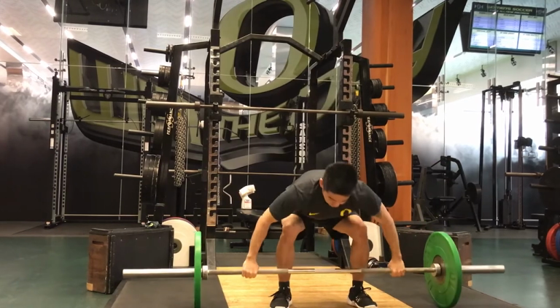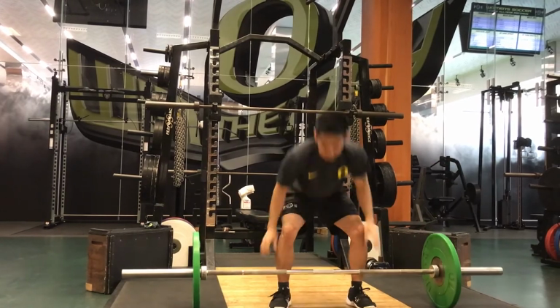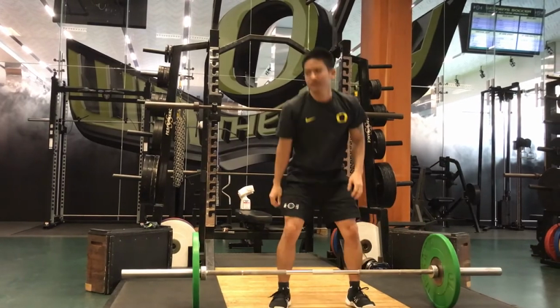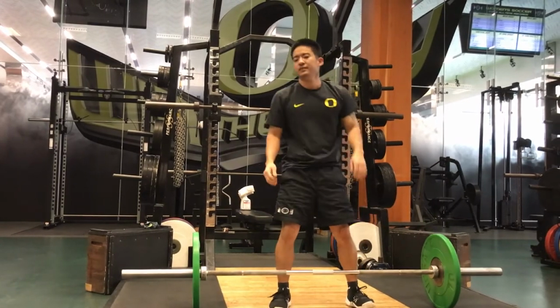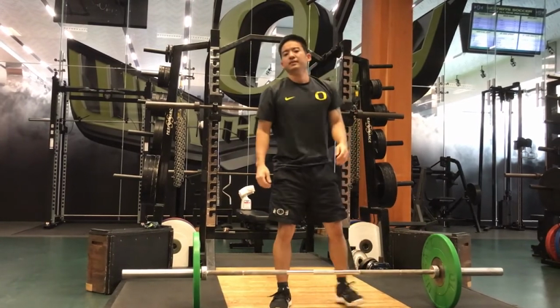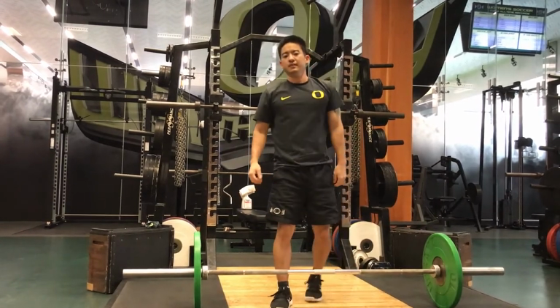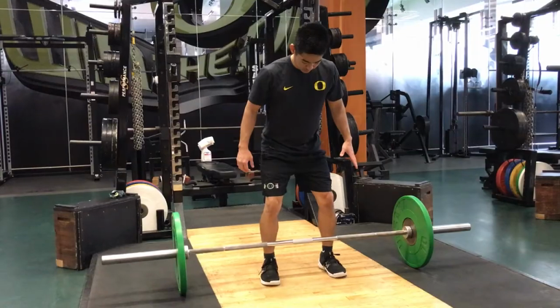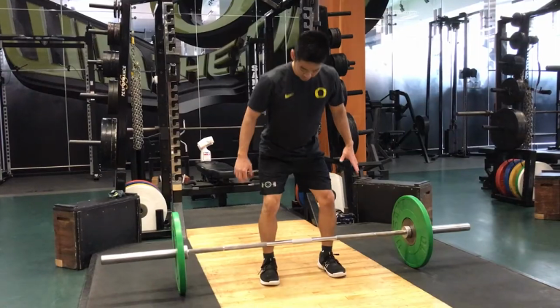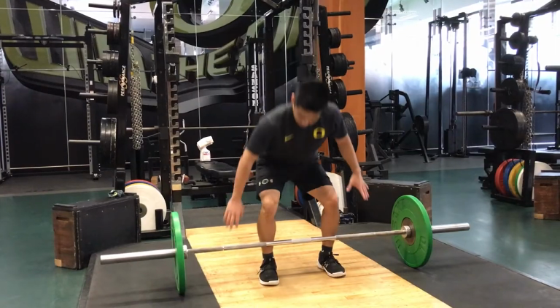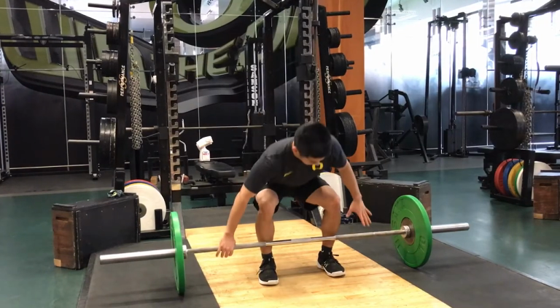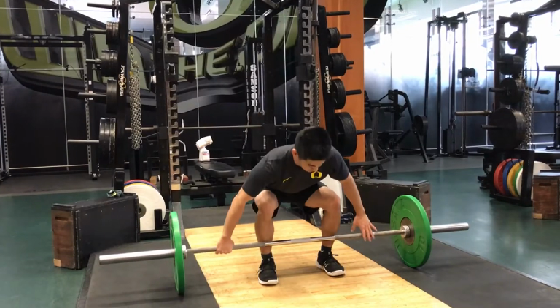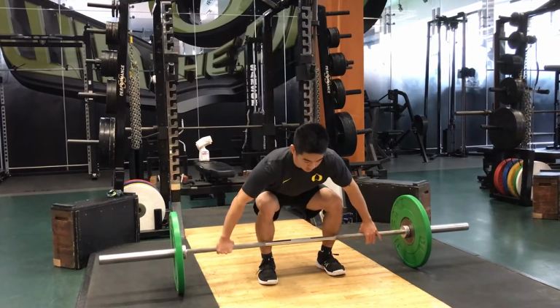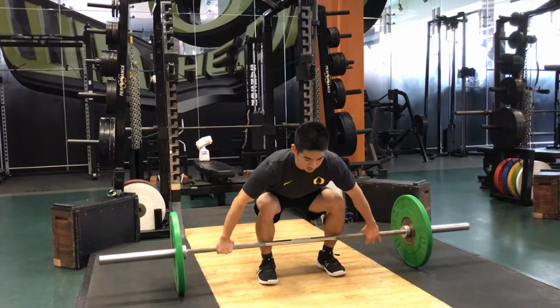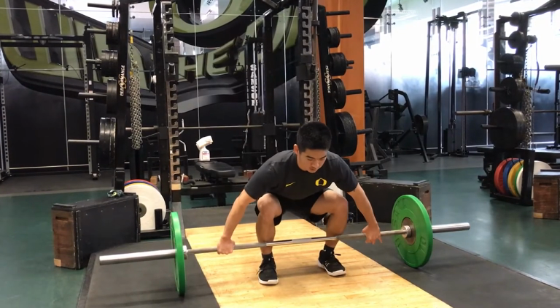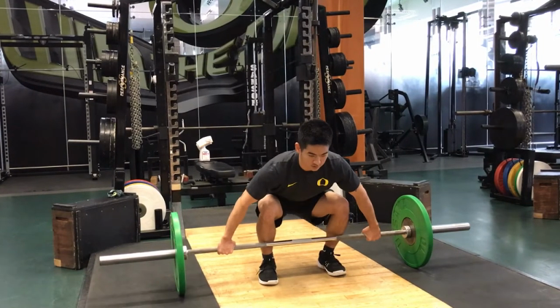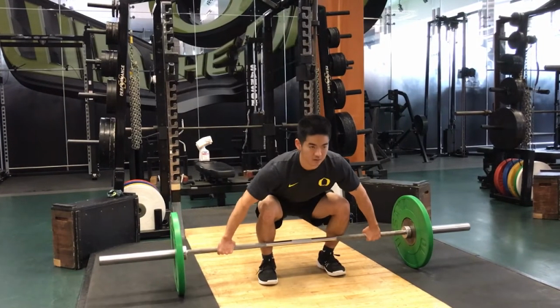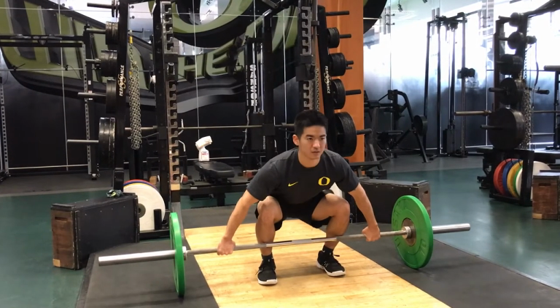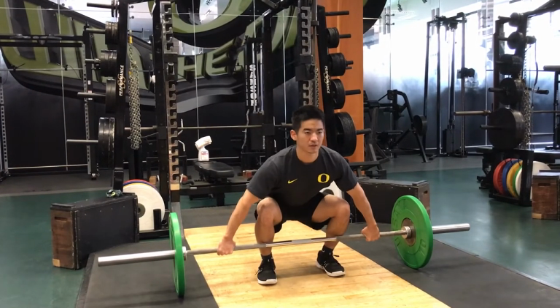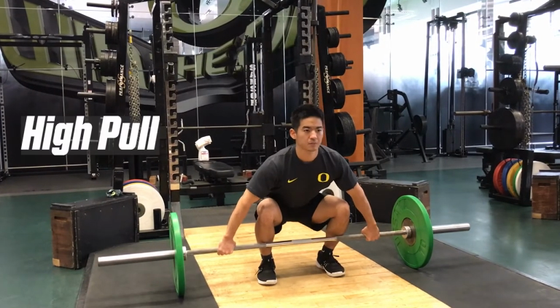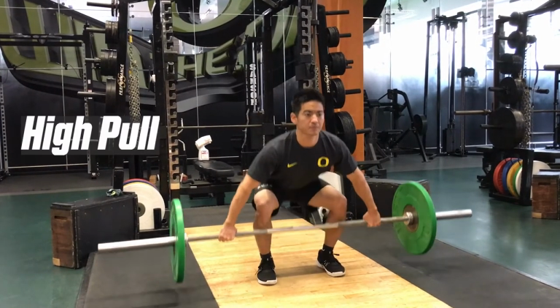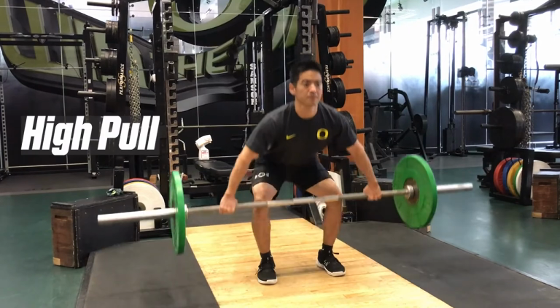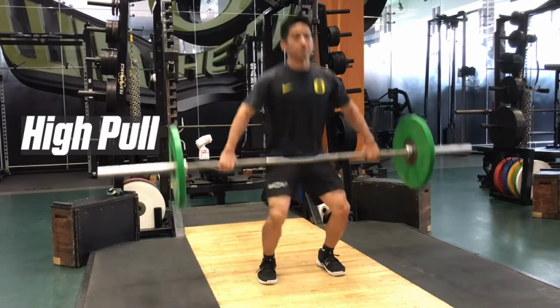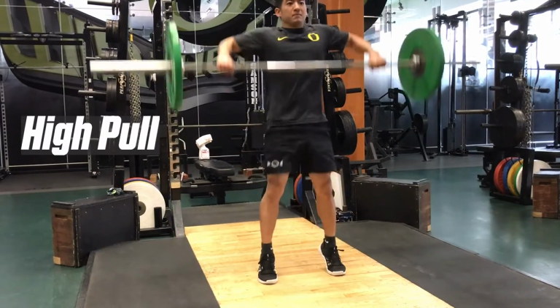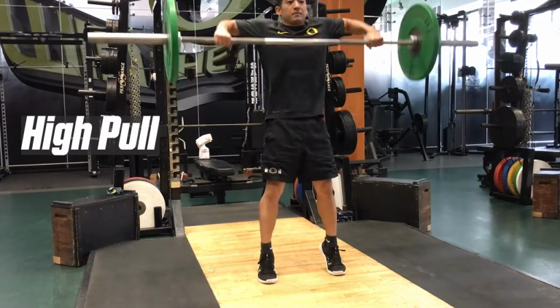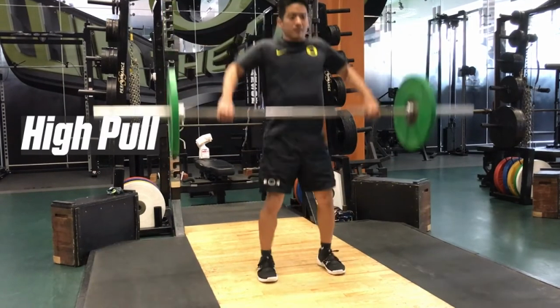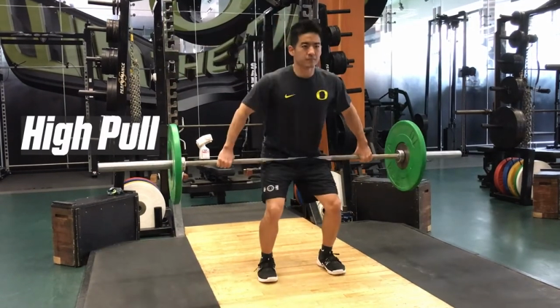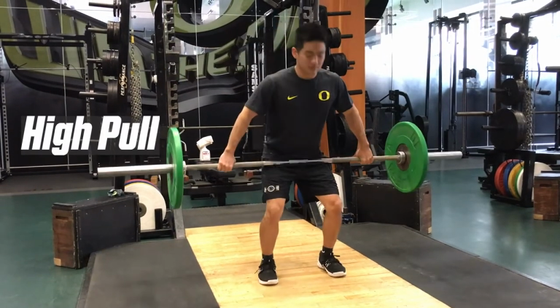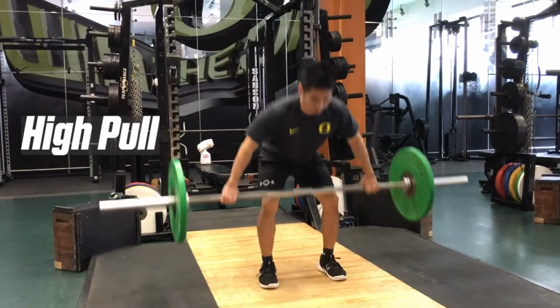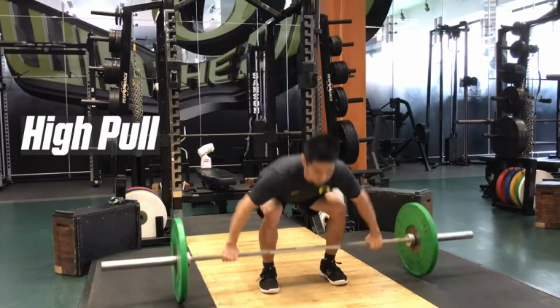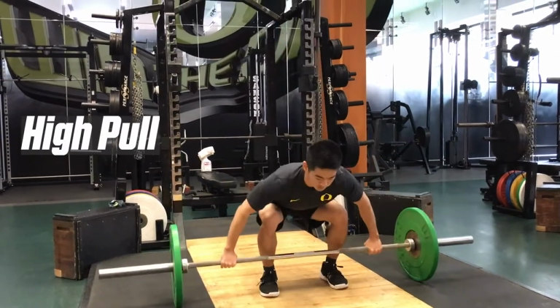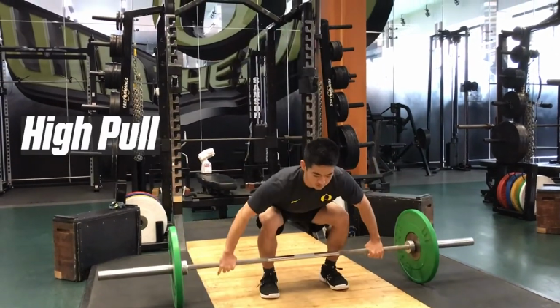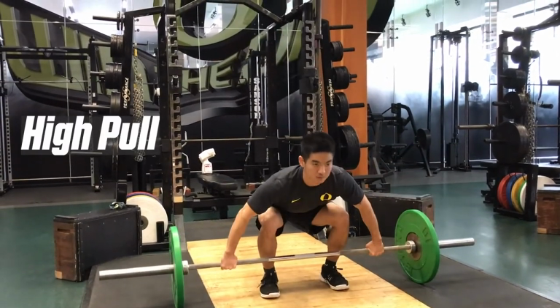Here are a couple of drills to correct this mistake. Practicing the high snatch pull locks the feet to the ground and ensures a complete triple extension.